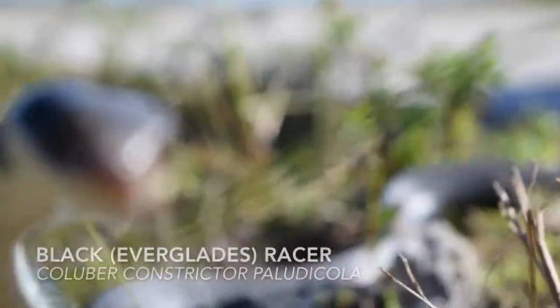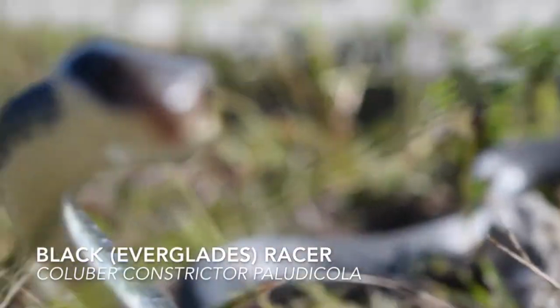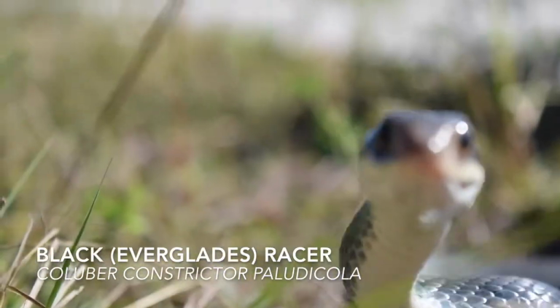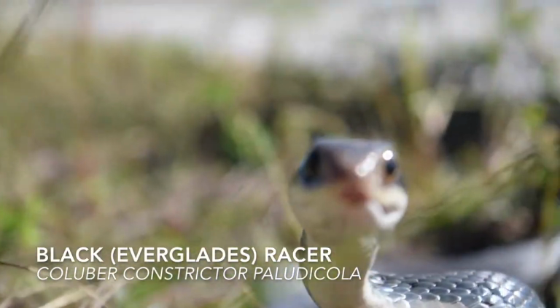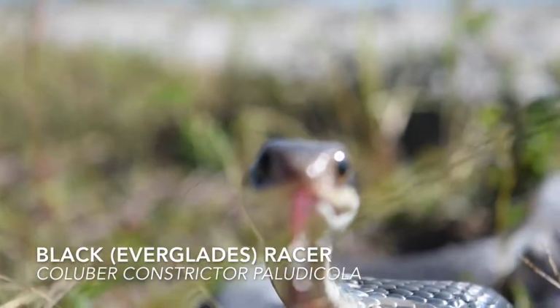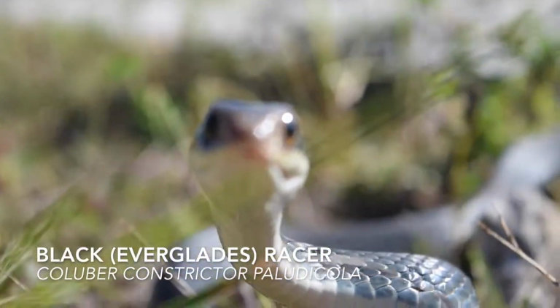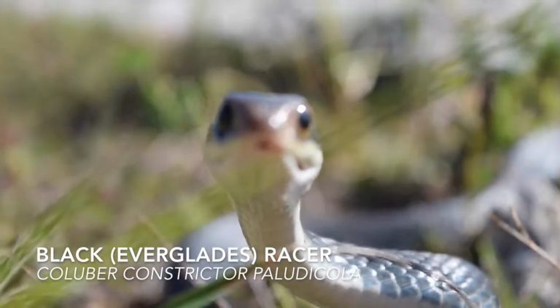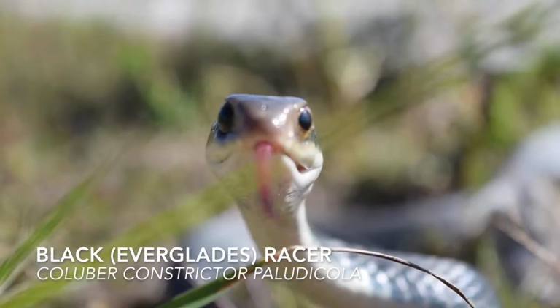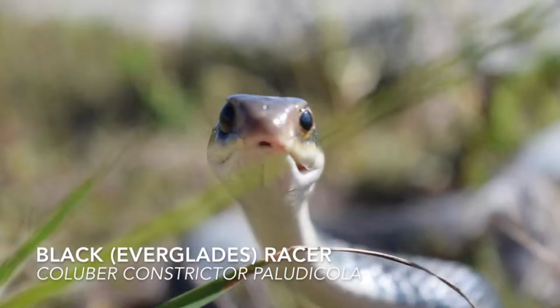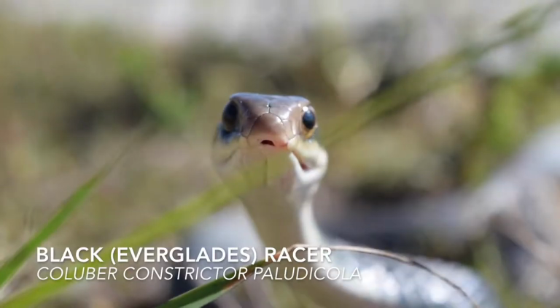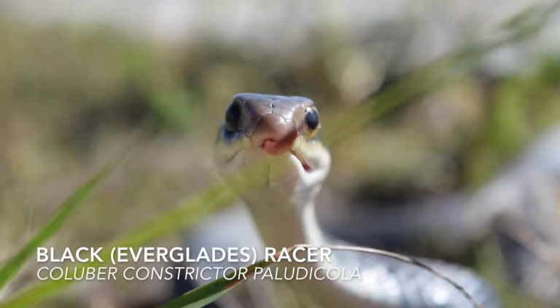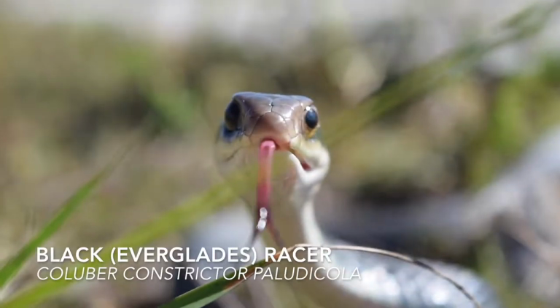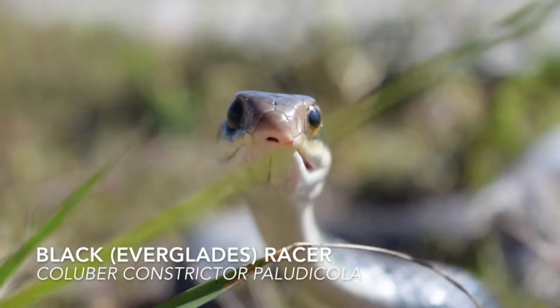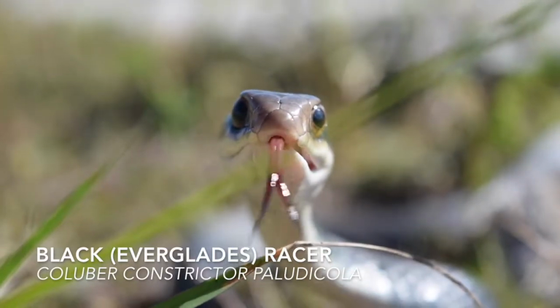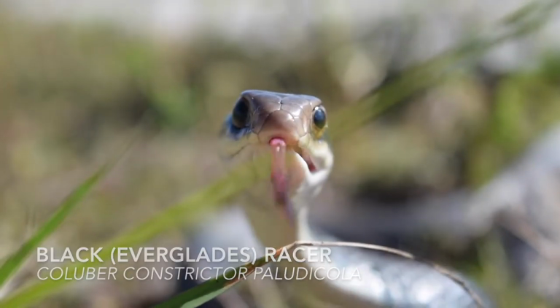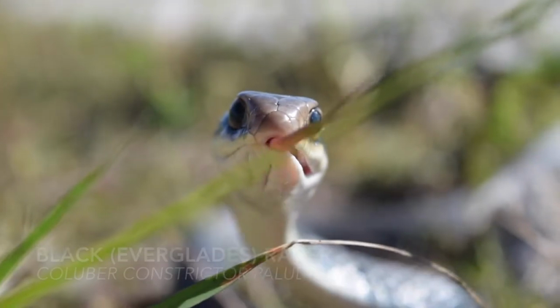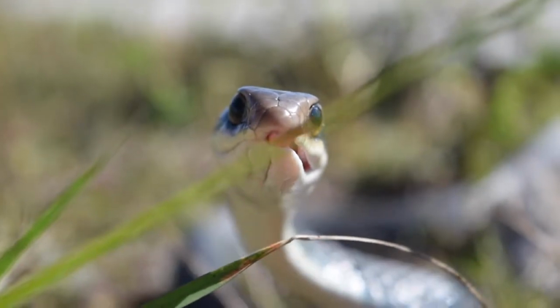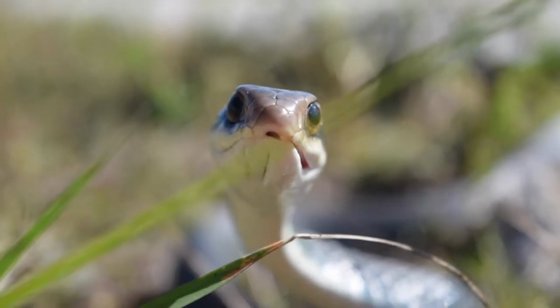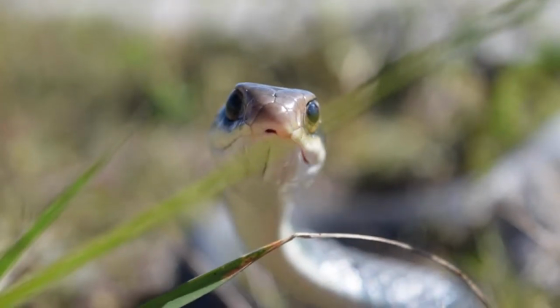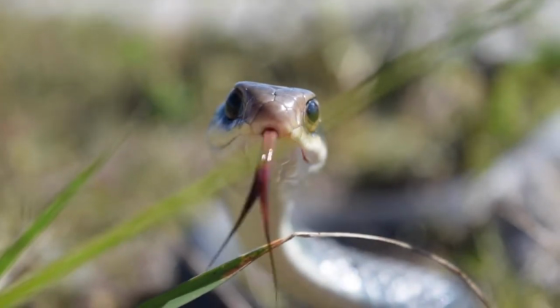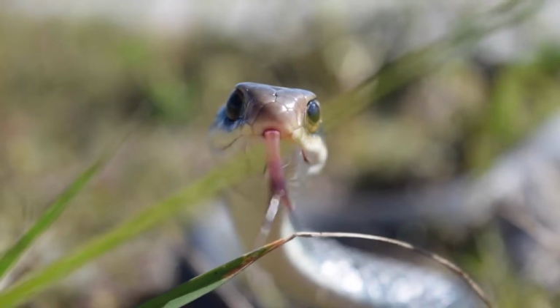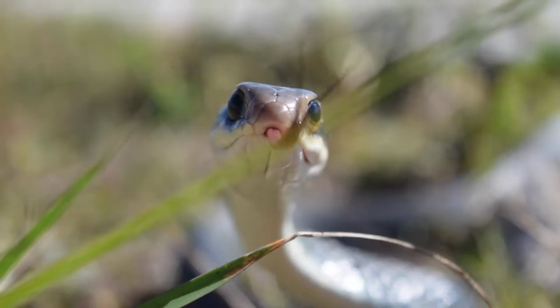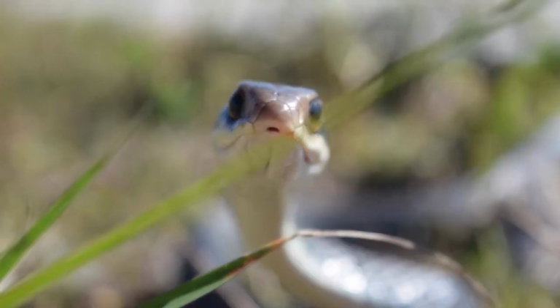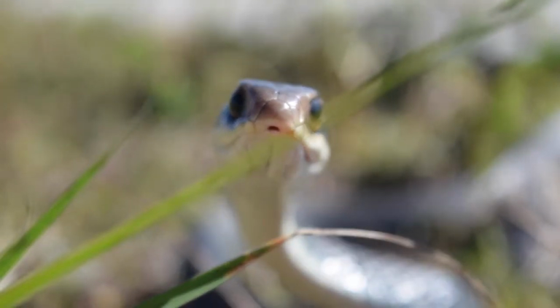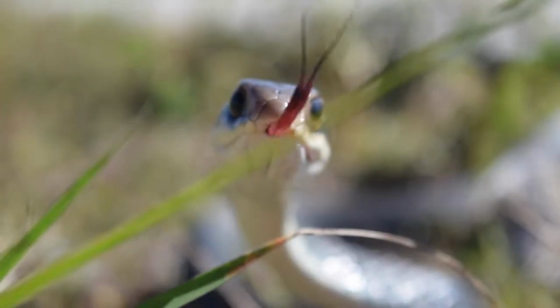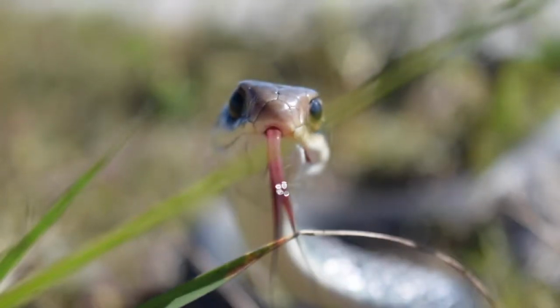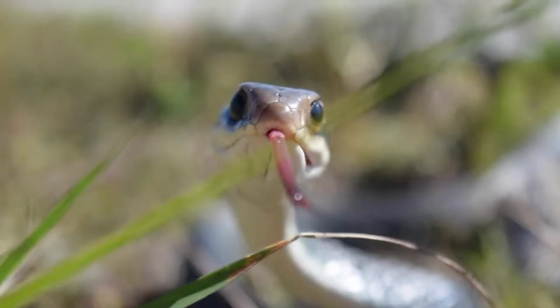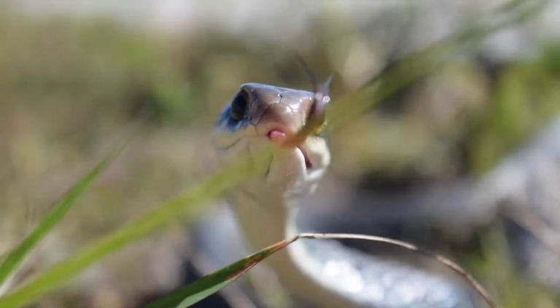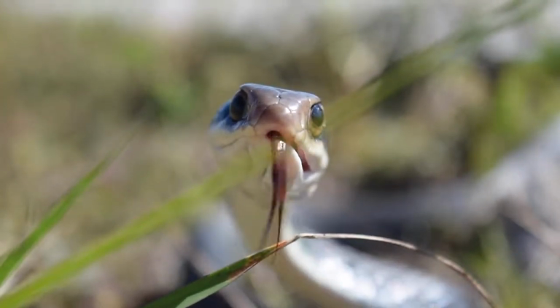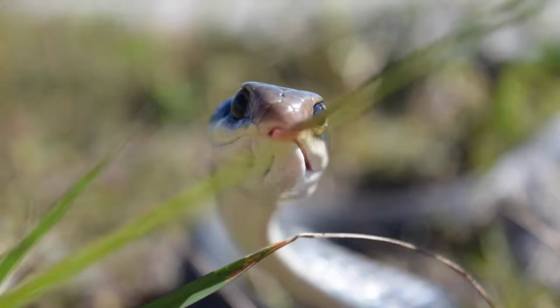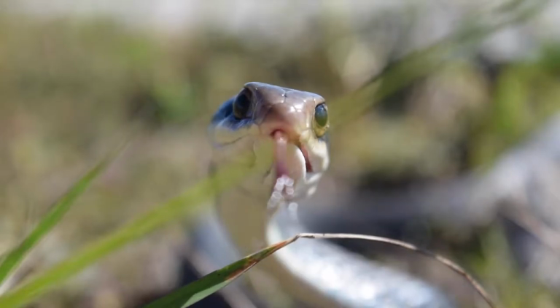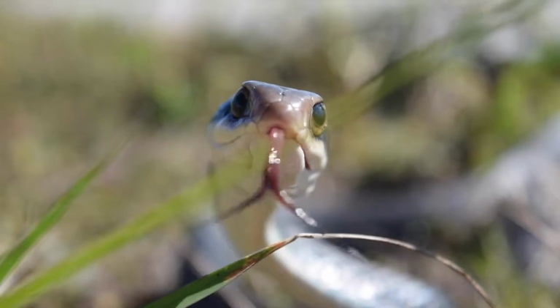Equally common, but more so in the day than night, the black racer zooms through the cane fields, snatching up whatever small prey items it can get its mouth on.